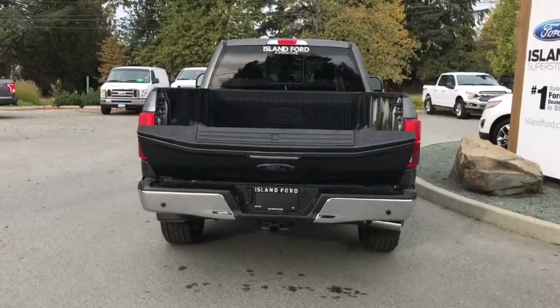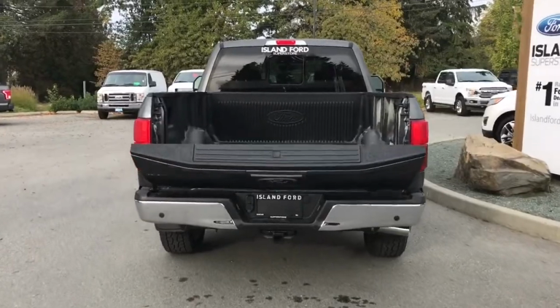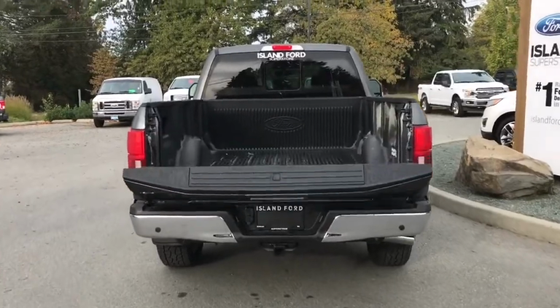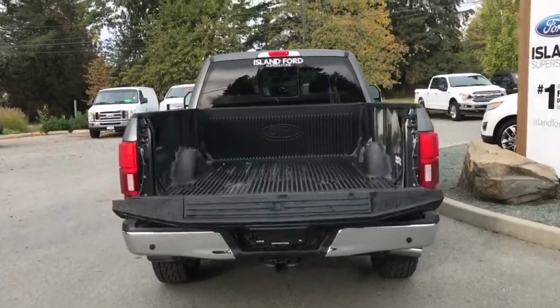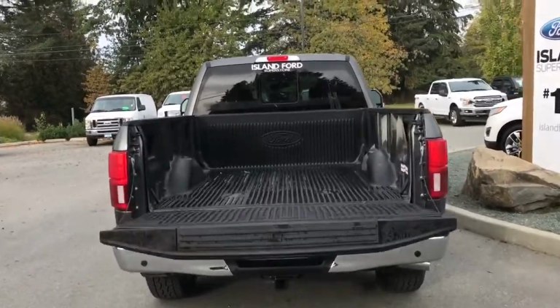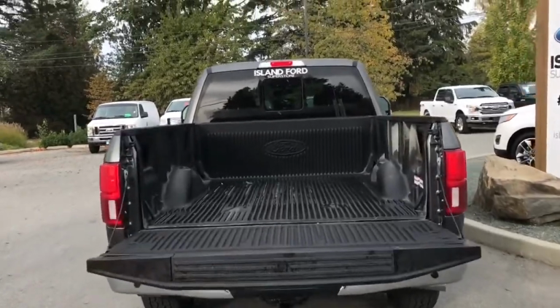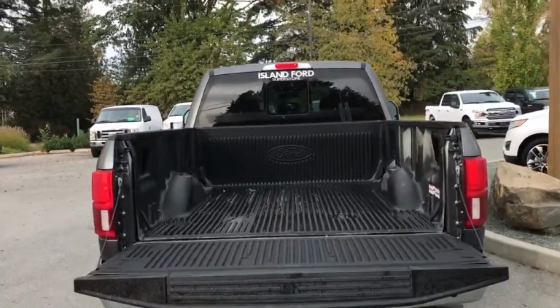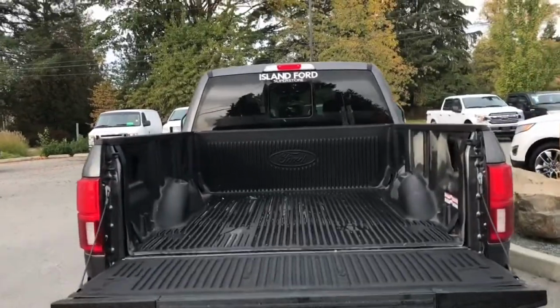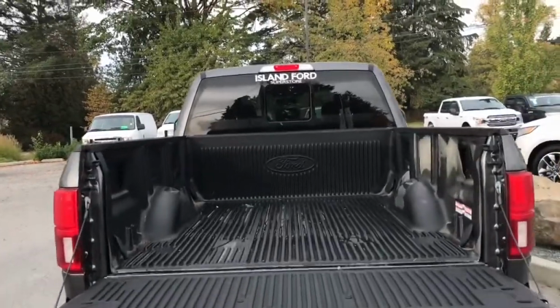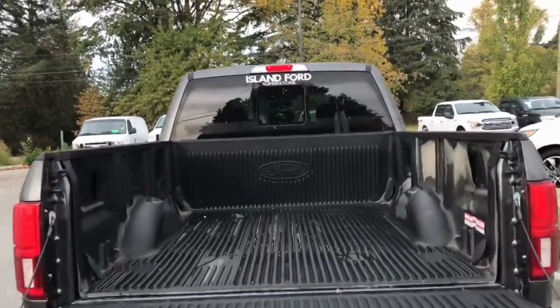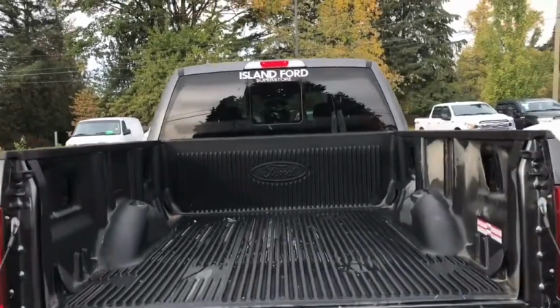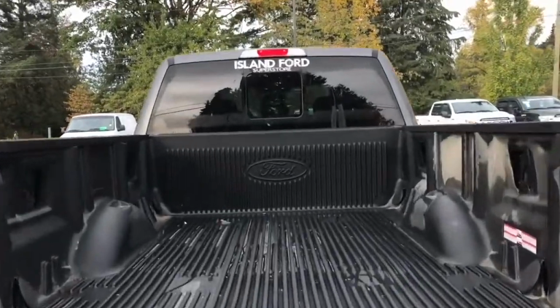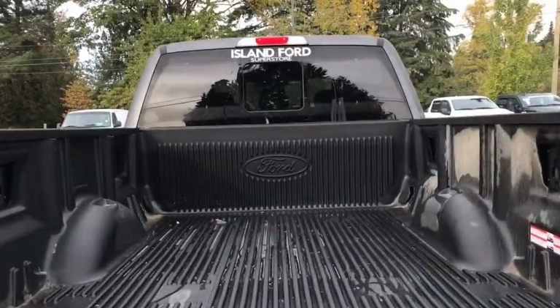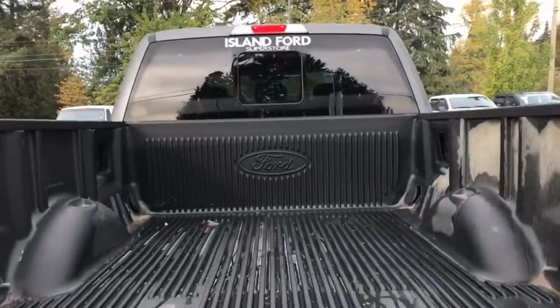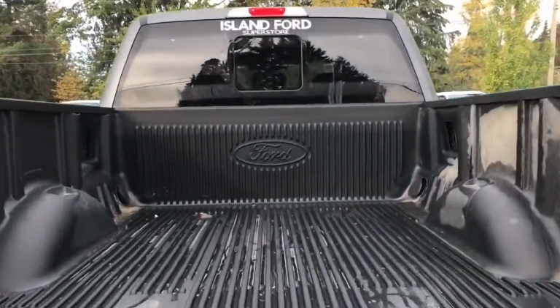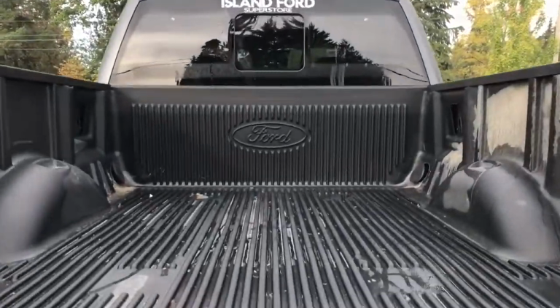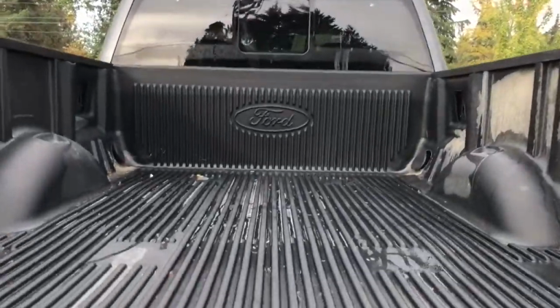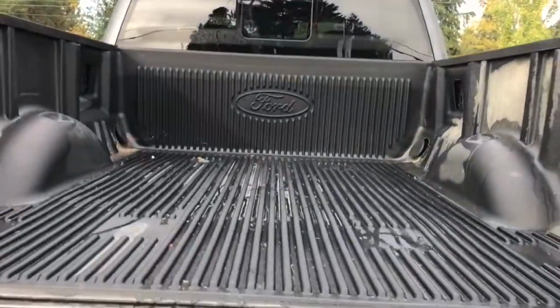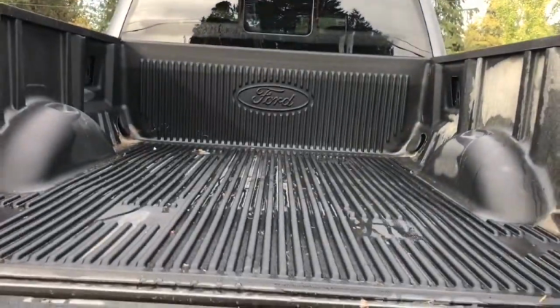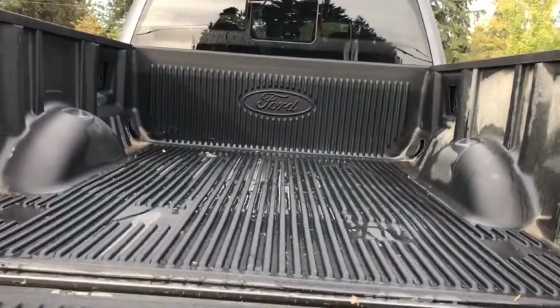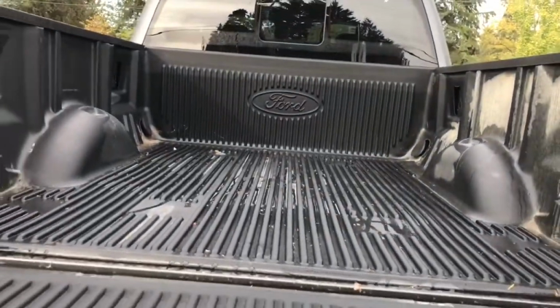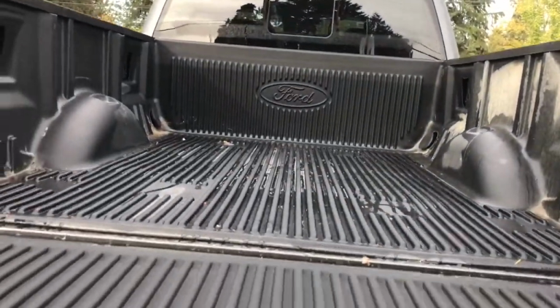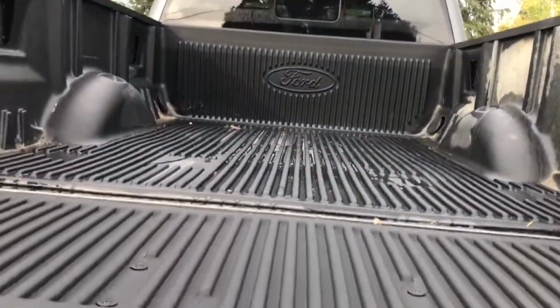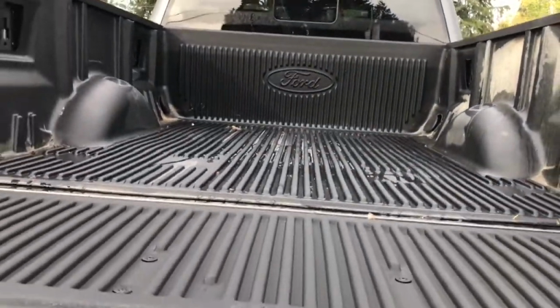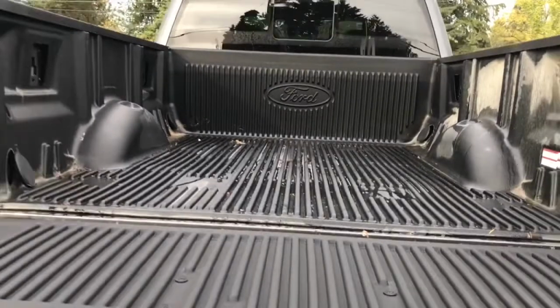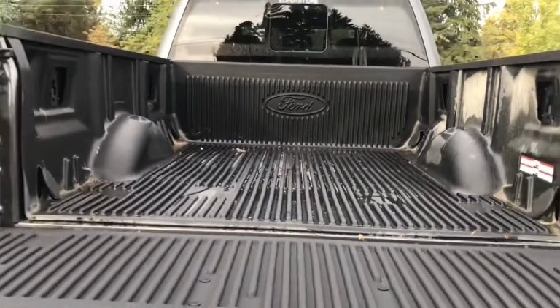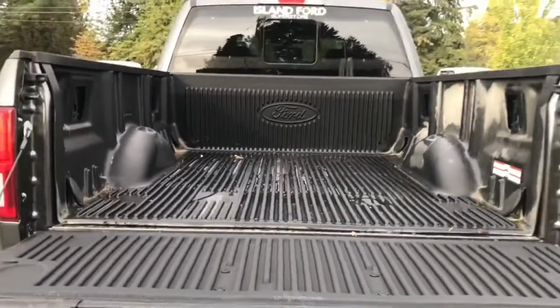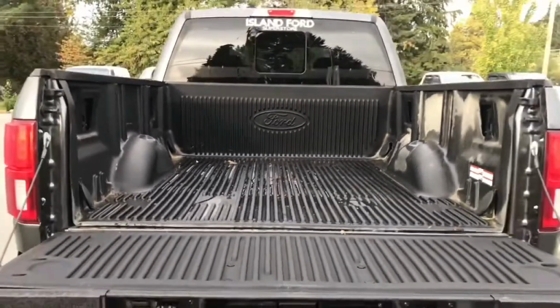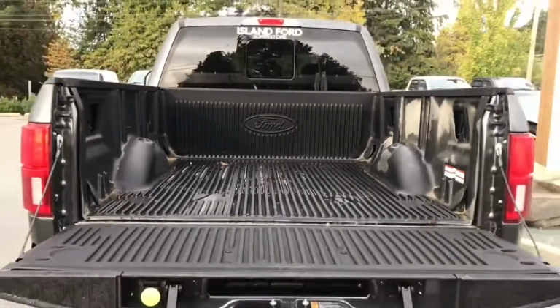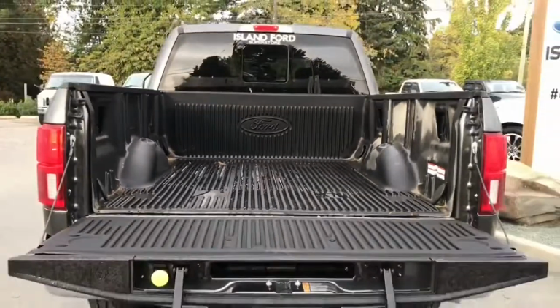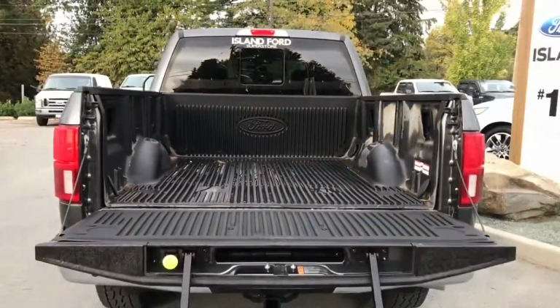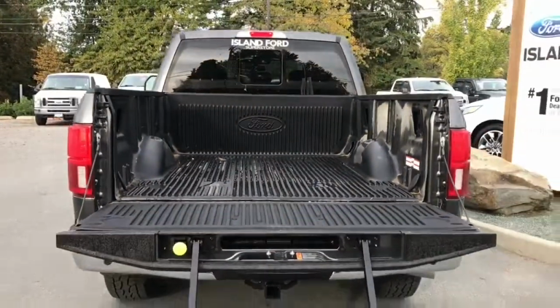When you want to open that tailgate, you can double click your fob and it'll power it open for you. Inside it's nicely lined with tie downs in all four corners. You also have box length markings and there's a tailgate step making it easier to get in.